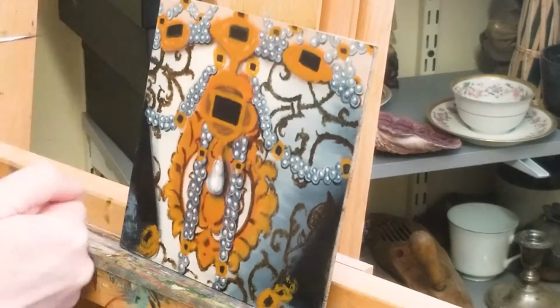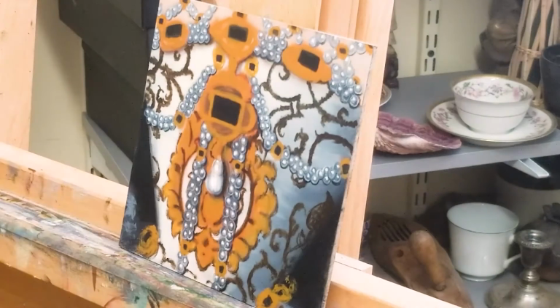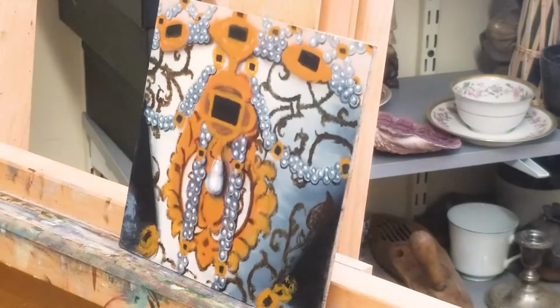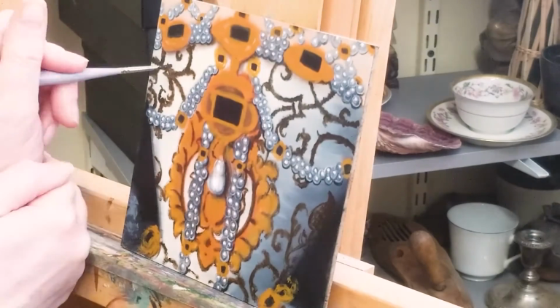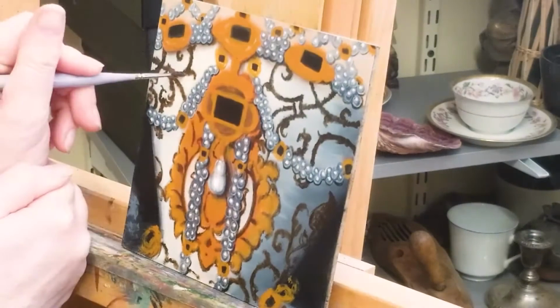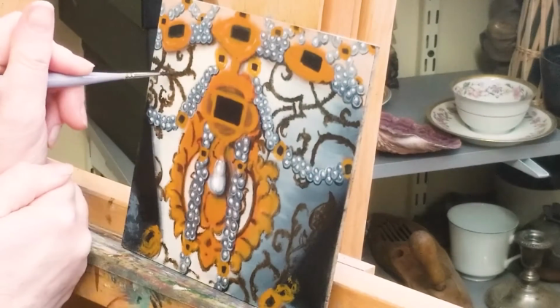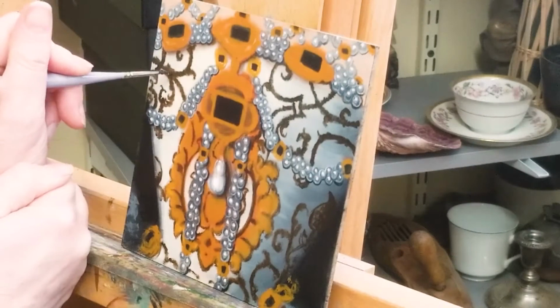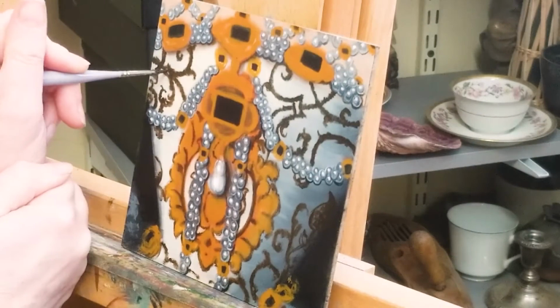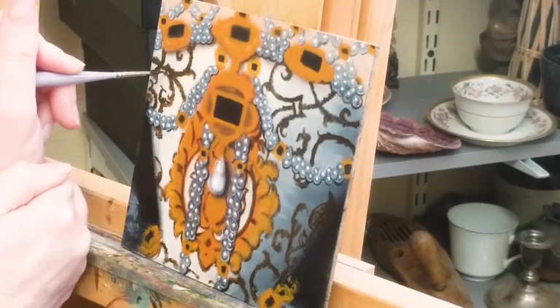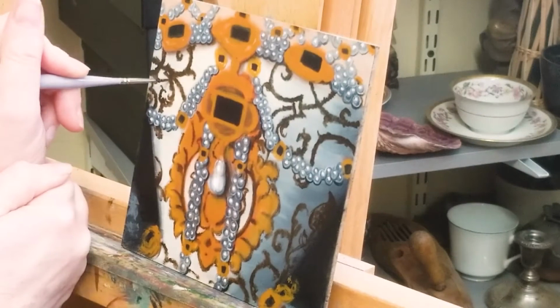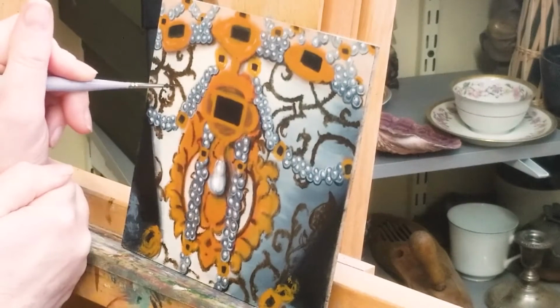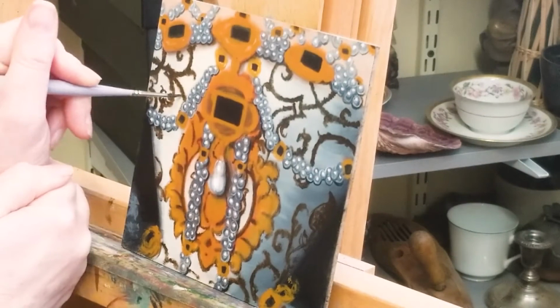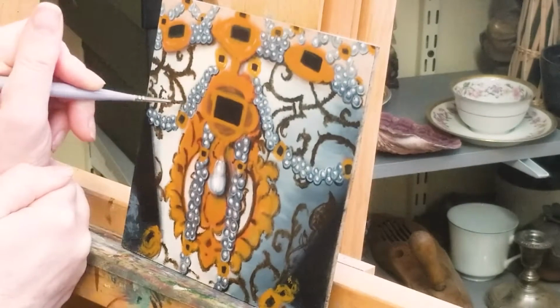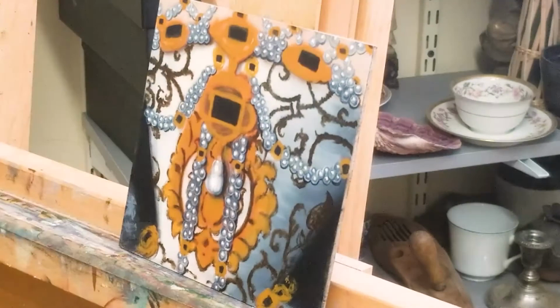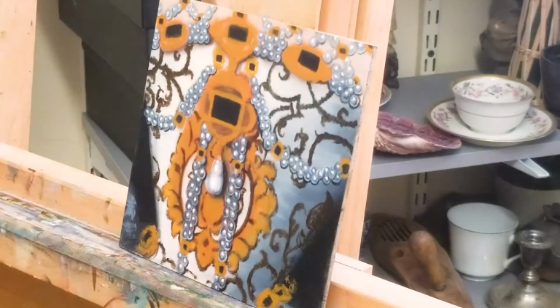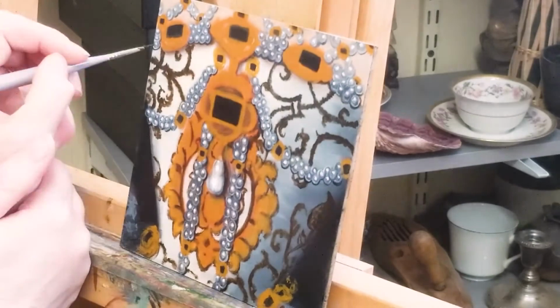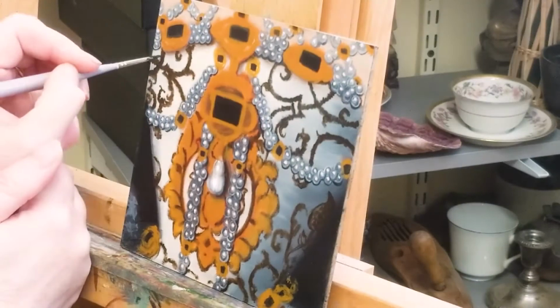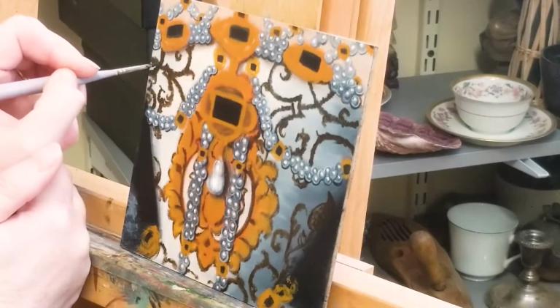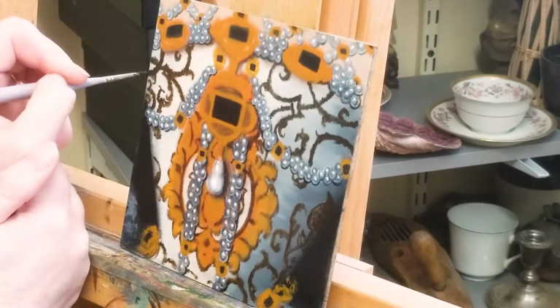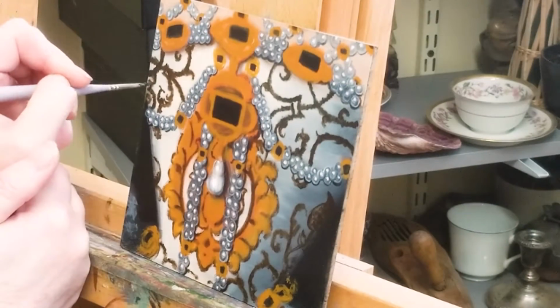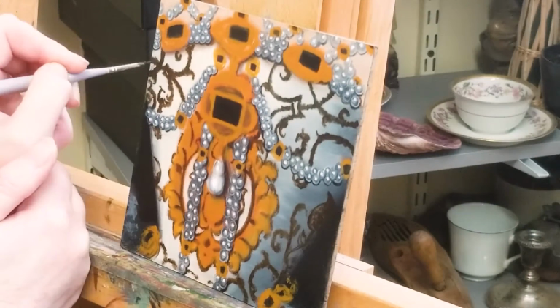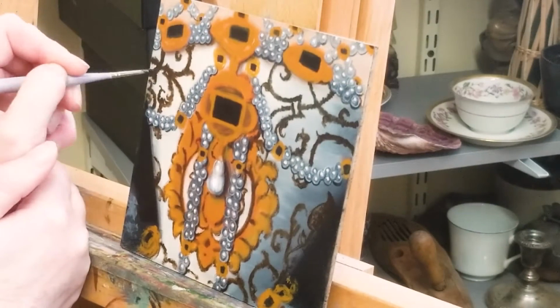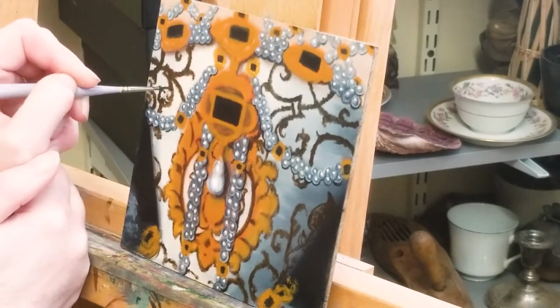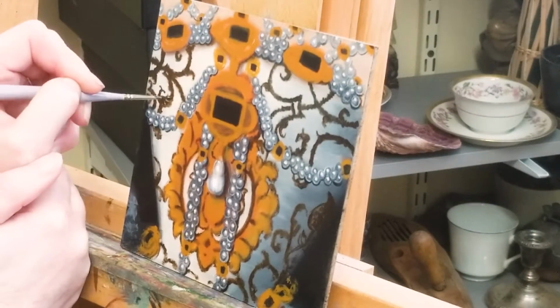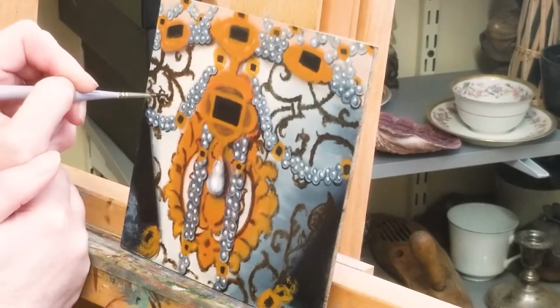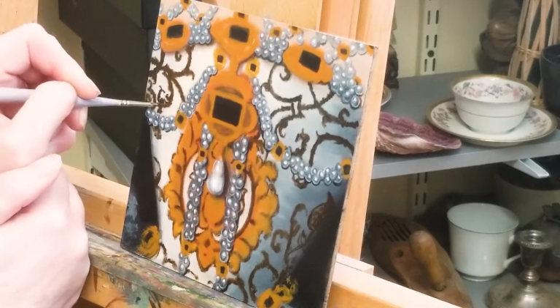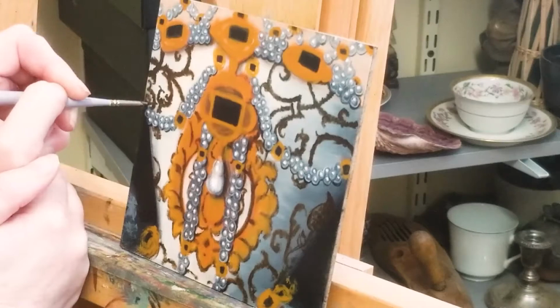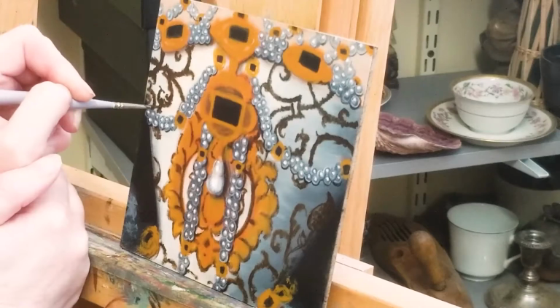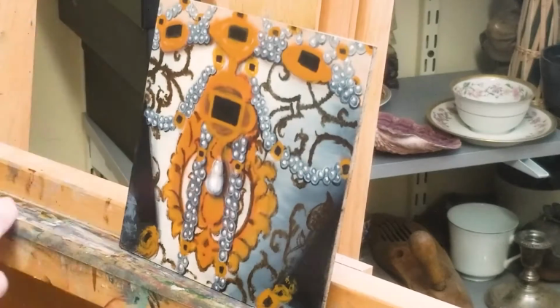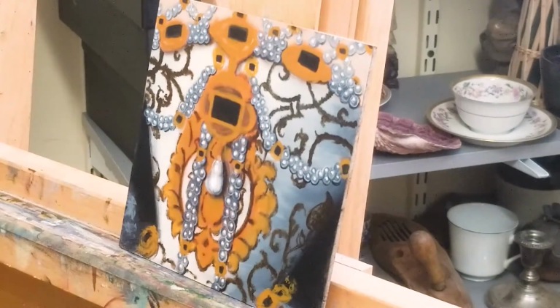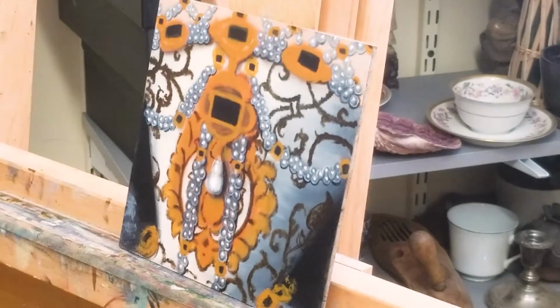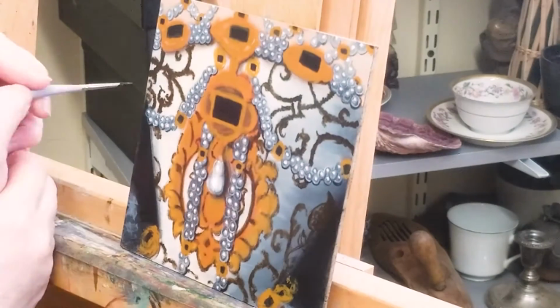Here I'm adding a dark brown to emphasize the brocade. I'm using a stippled stroke to emulate stitching.